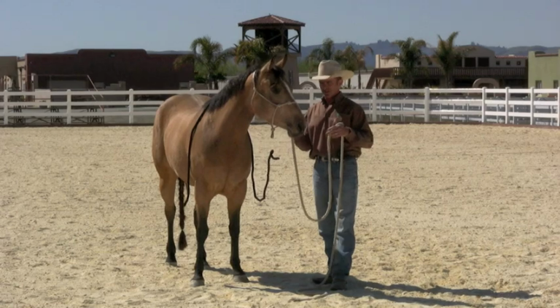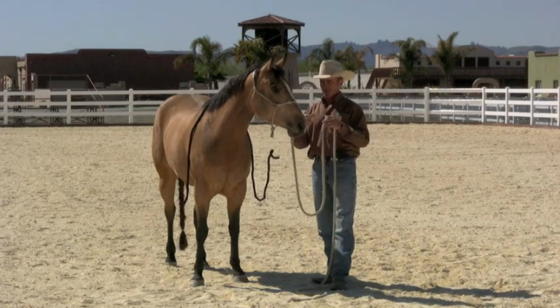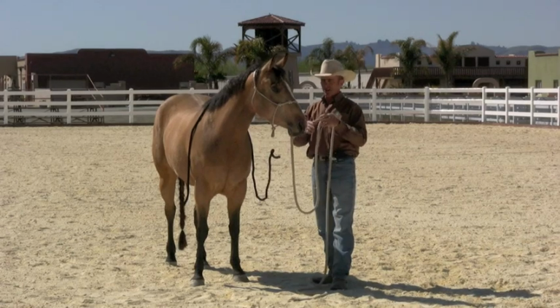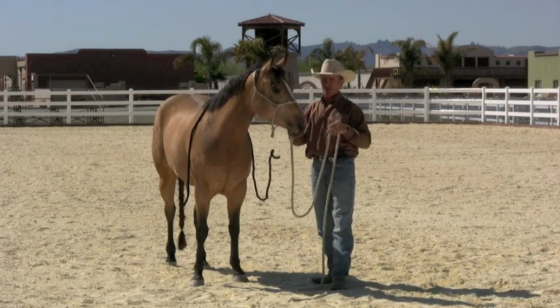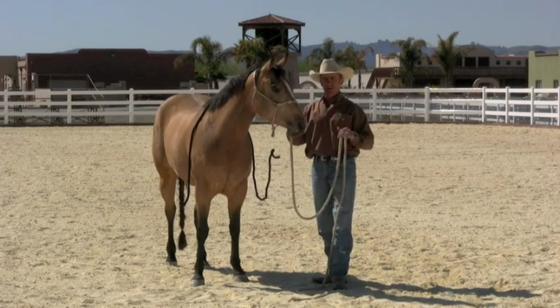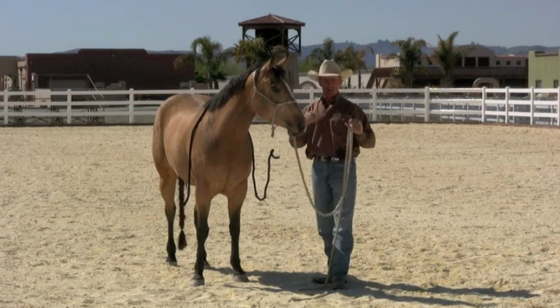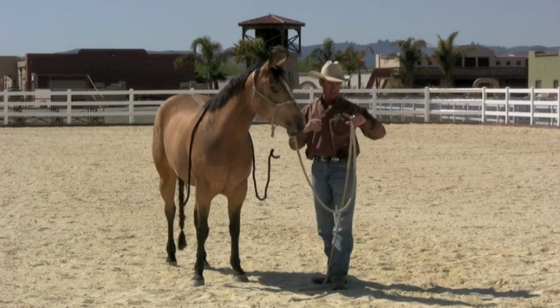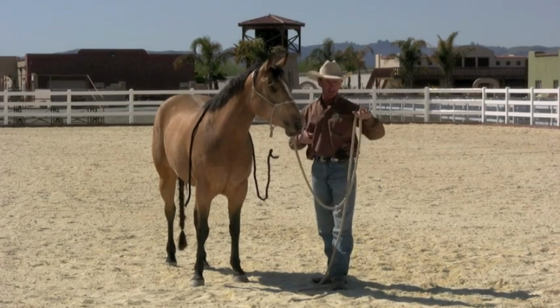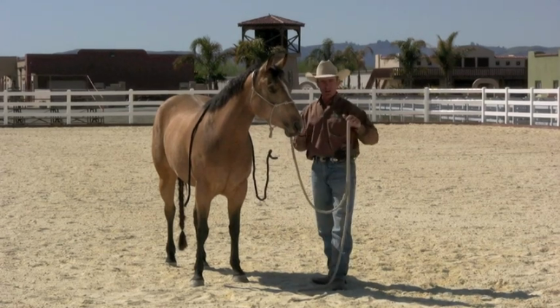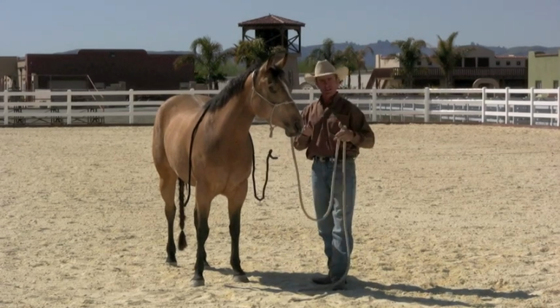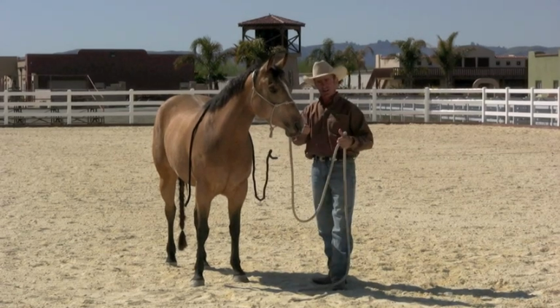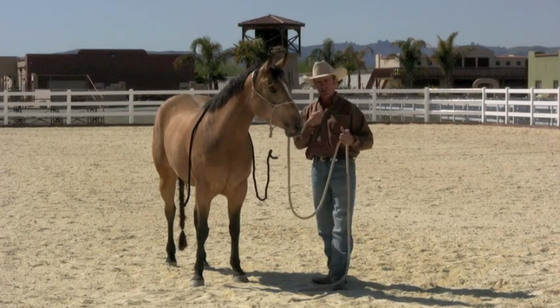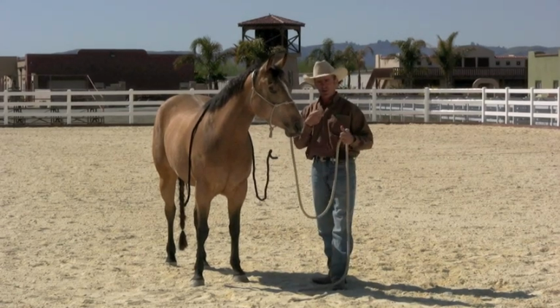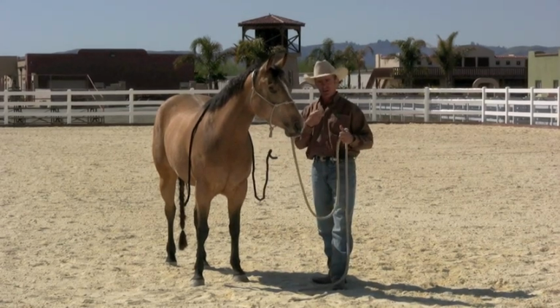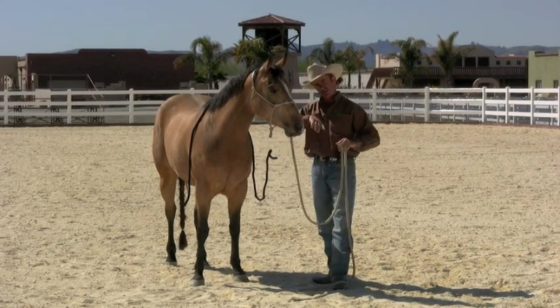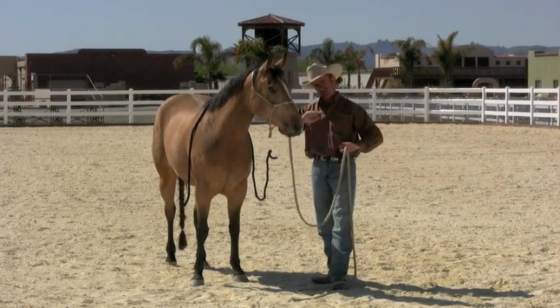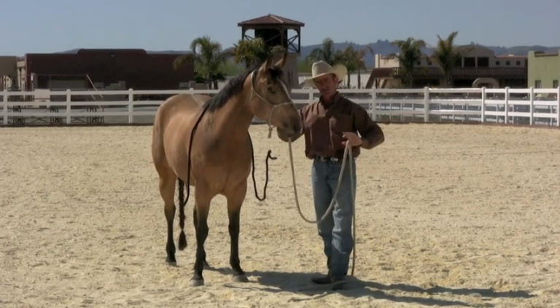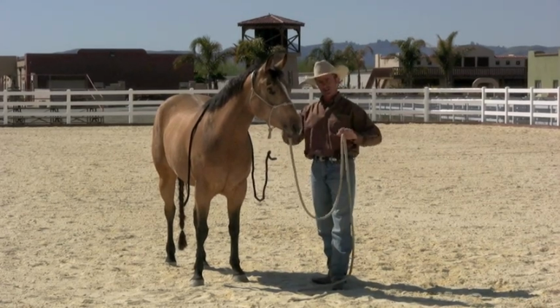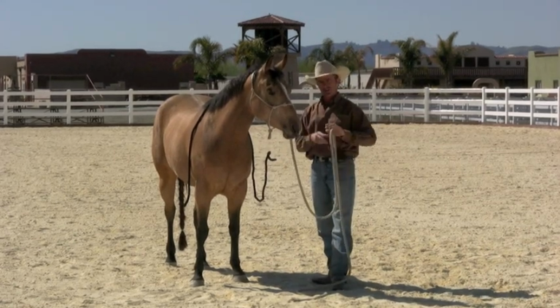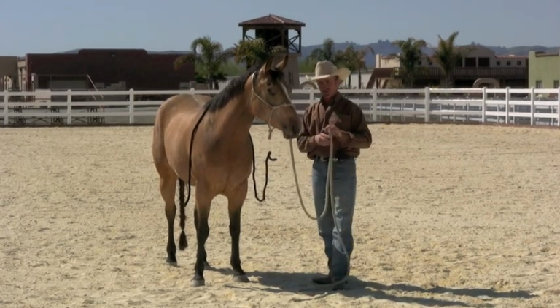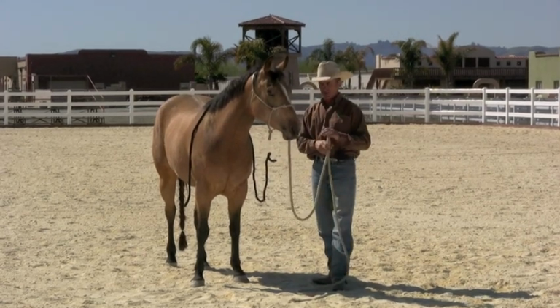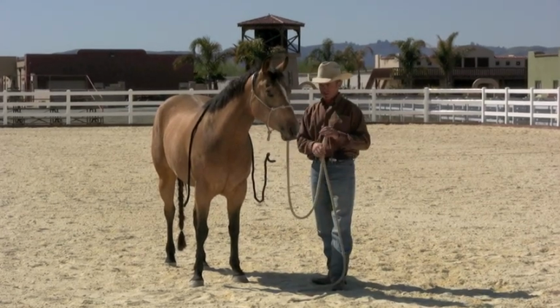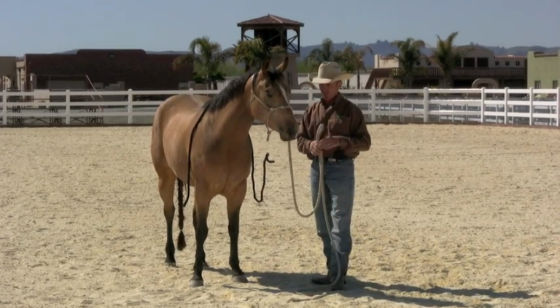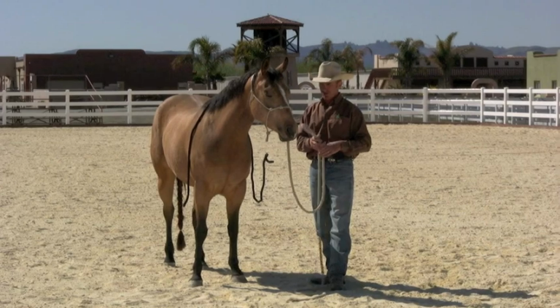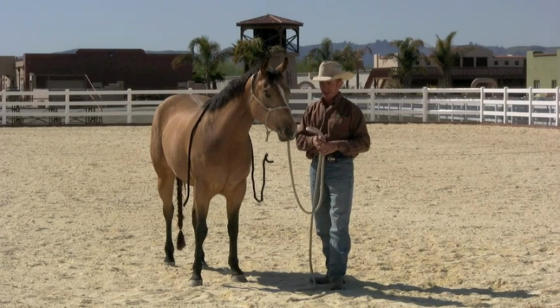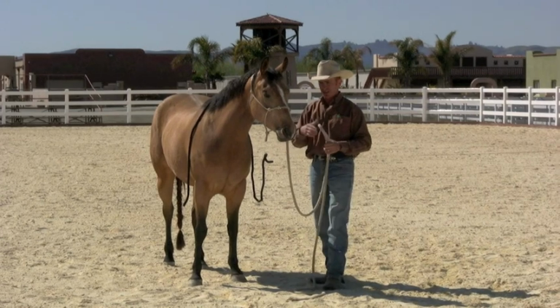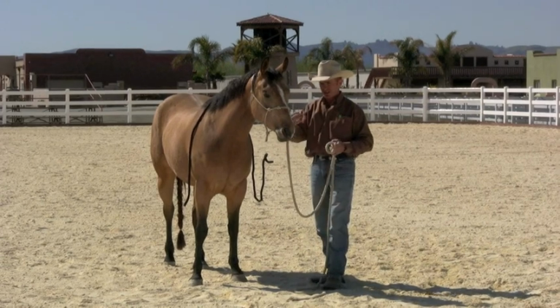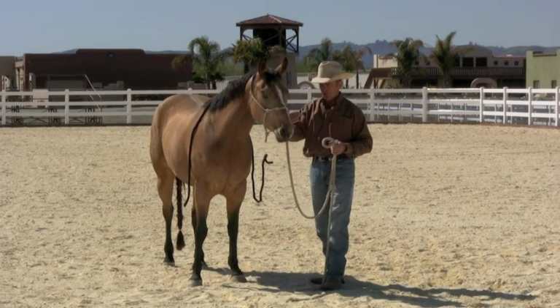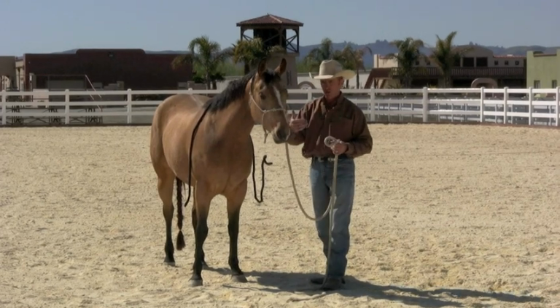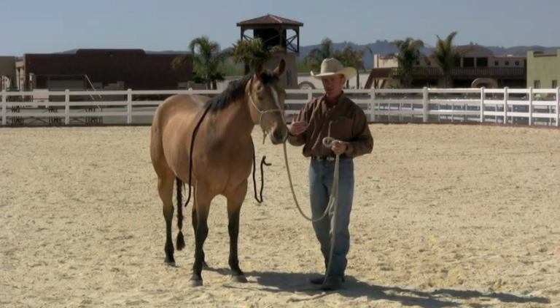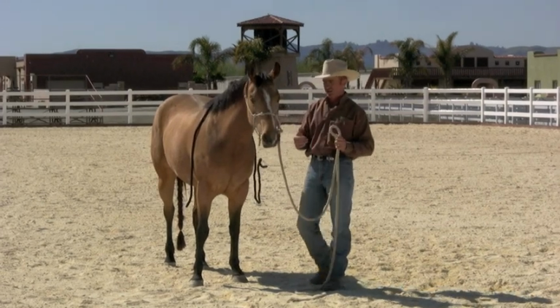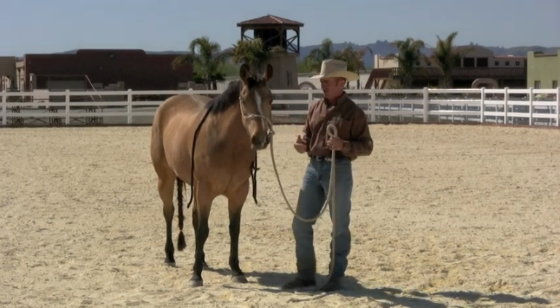This mare, she can lunge around me, she doesn't pull on me, I can change directions, do most everything with her and she doesn't actually pull on this lead rope.